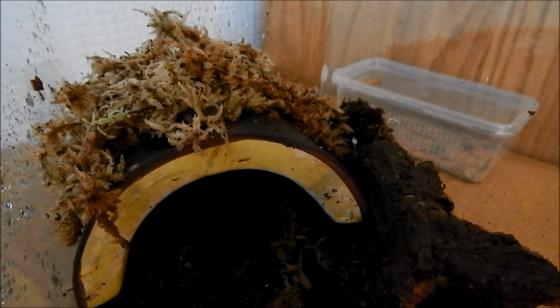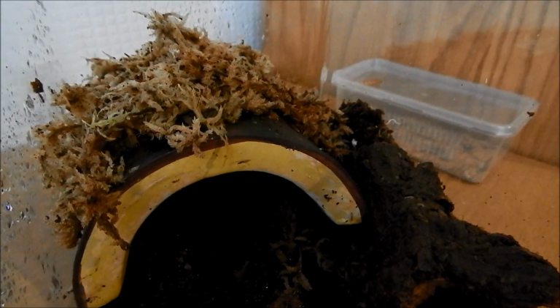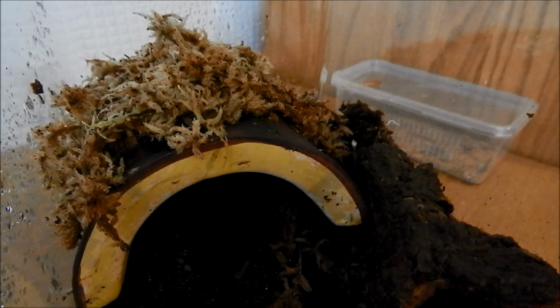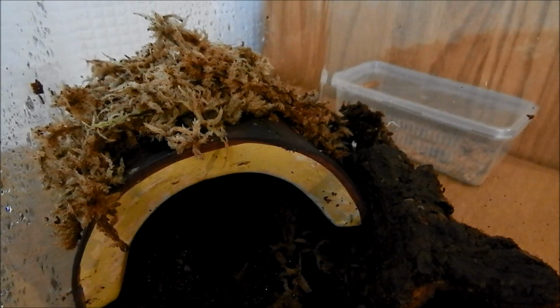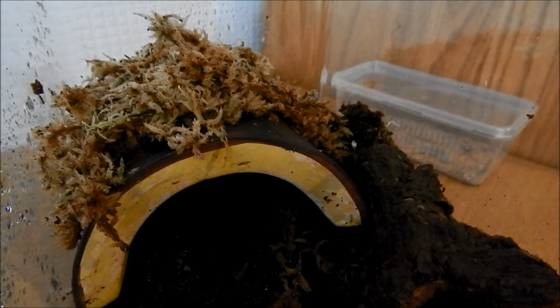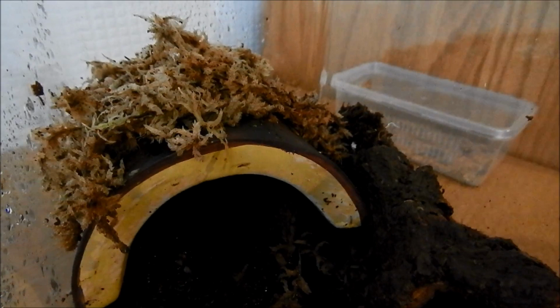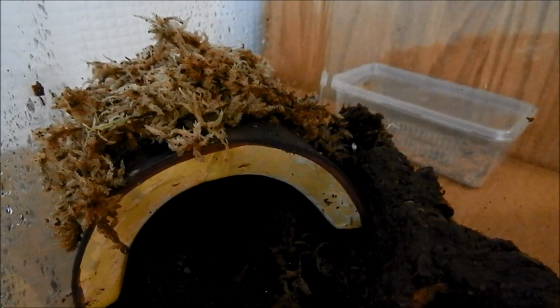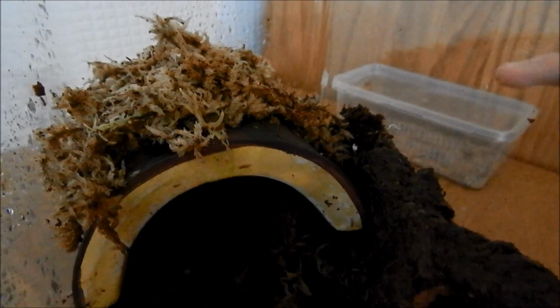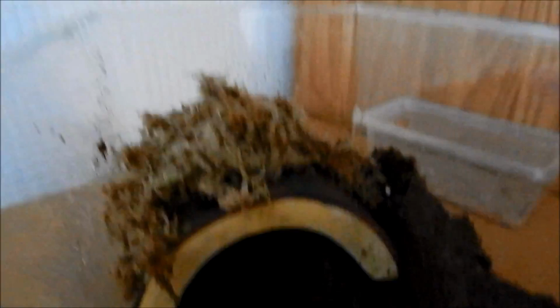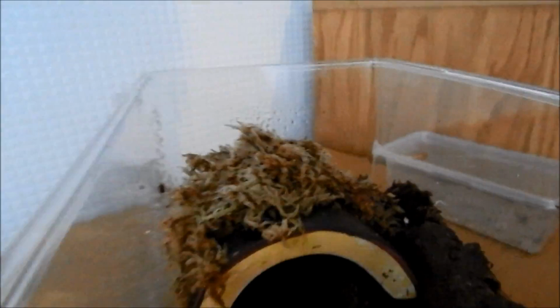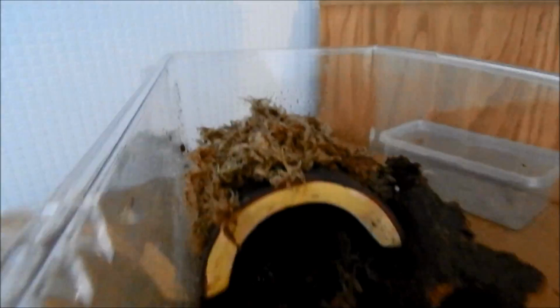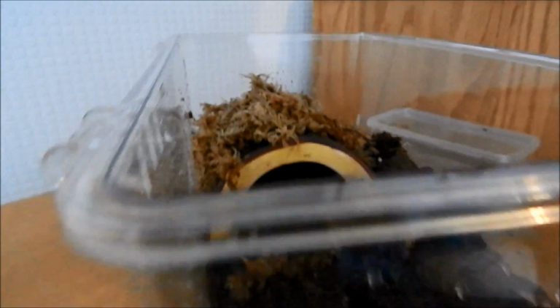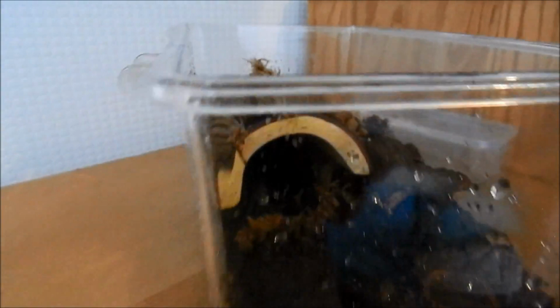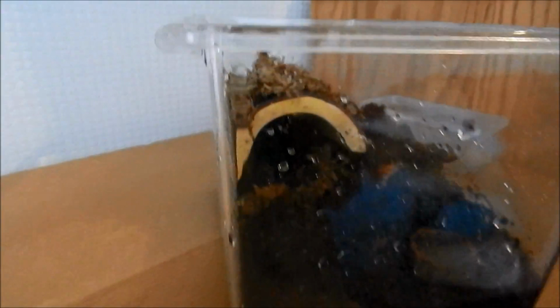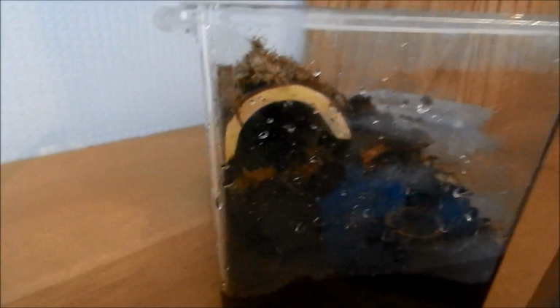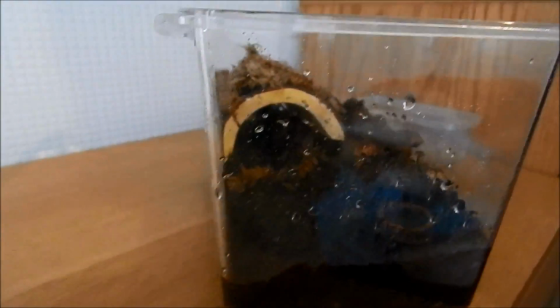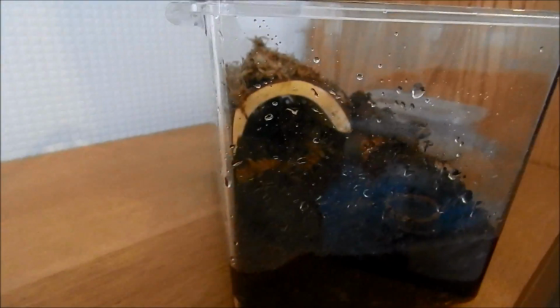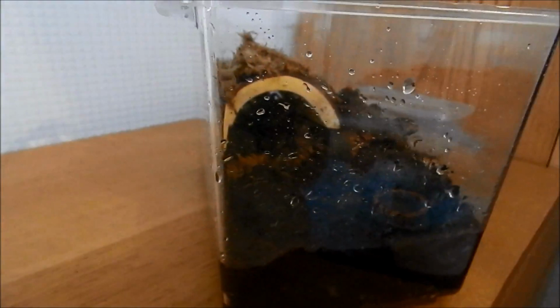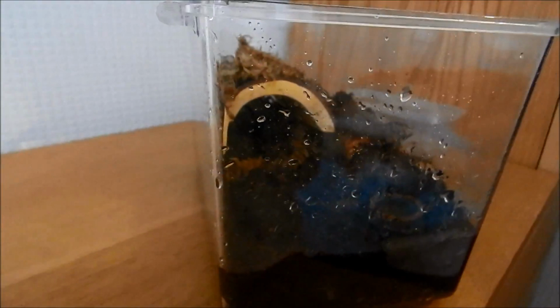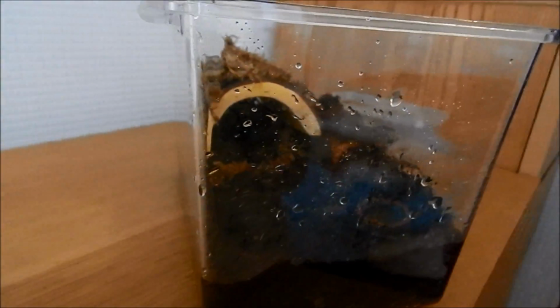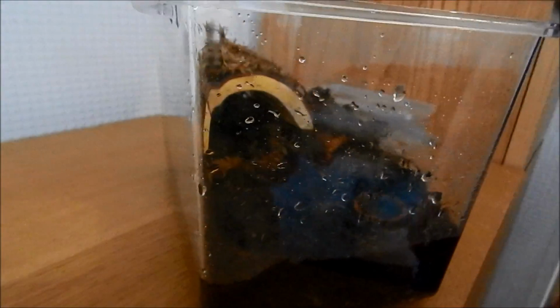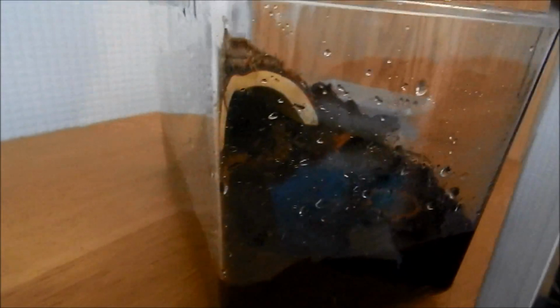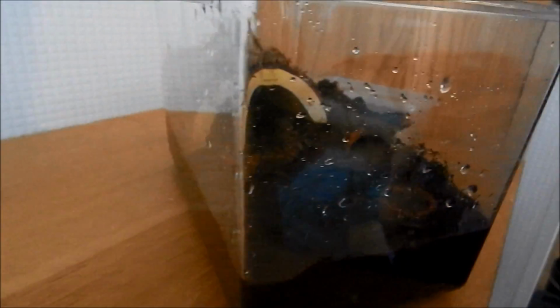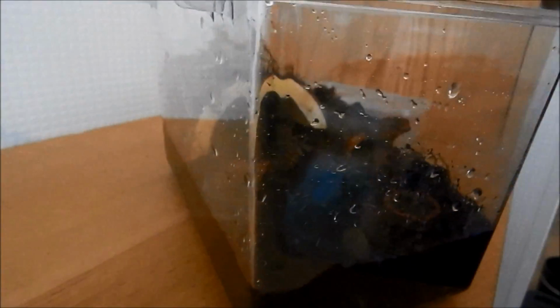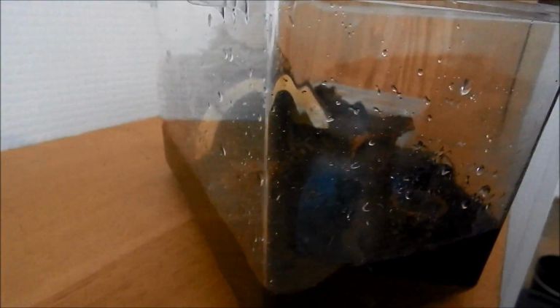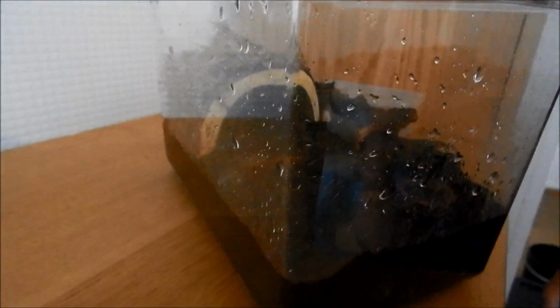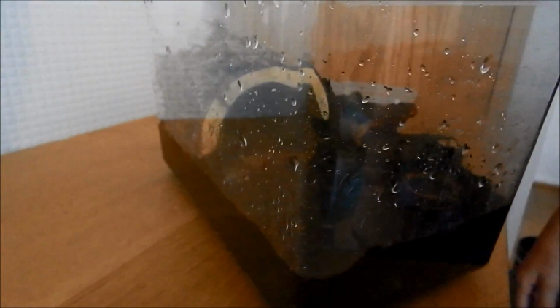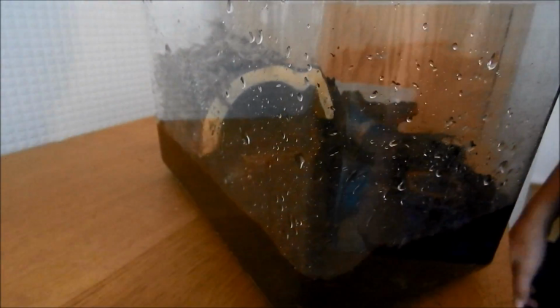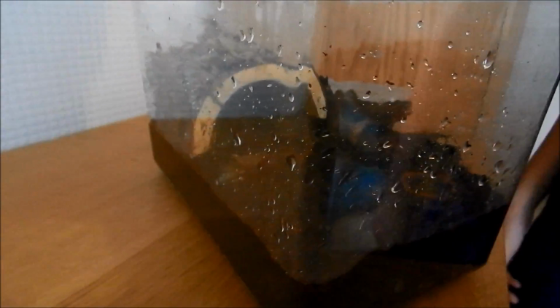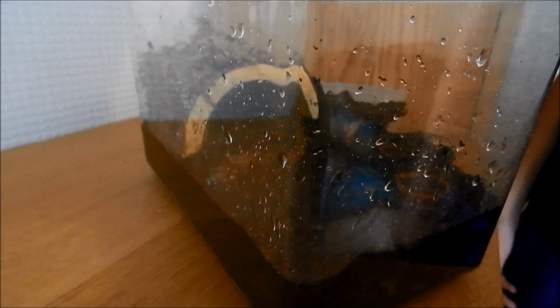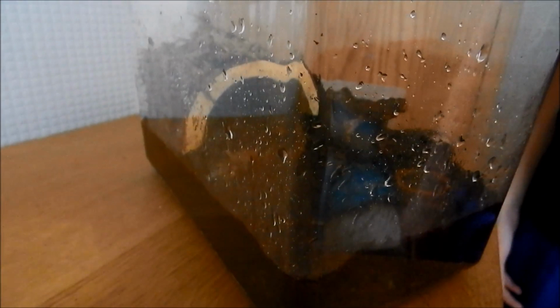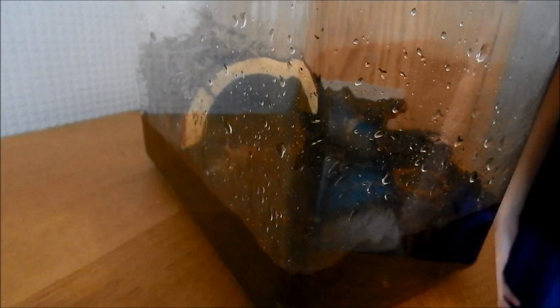To start off with, this is a terrarium — just a large terrarium, which is fine for about one adult male or female.